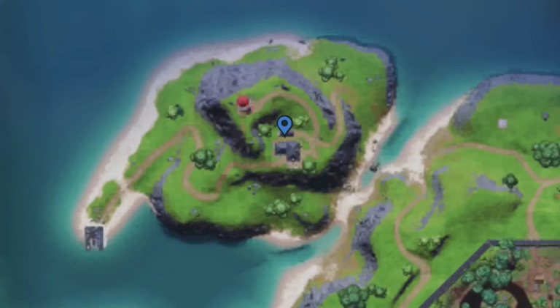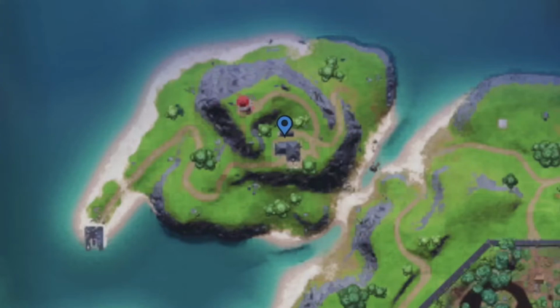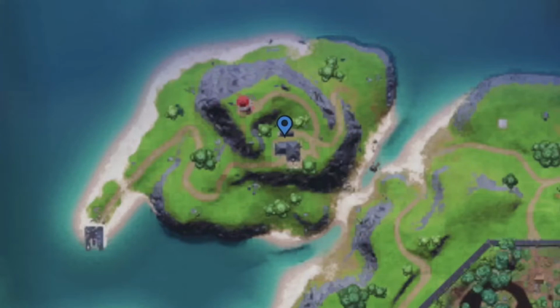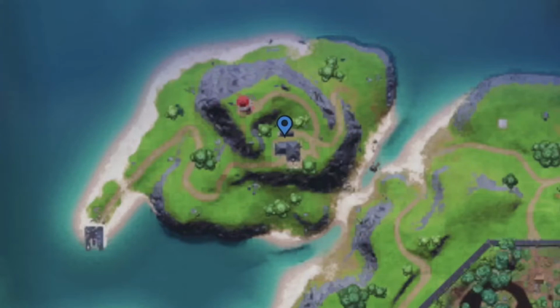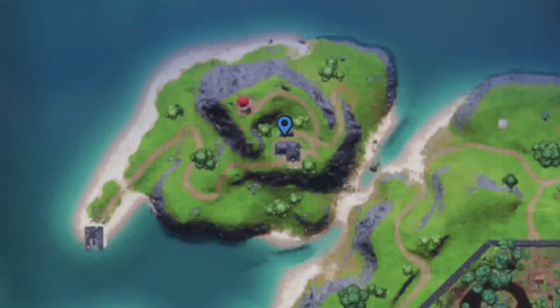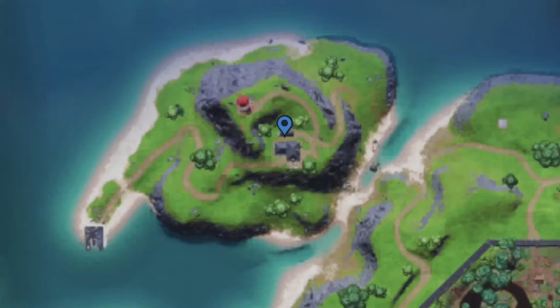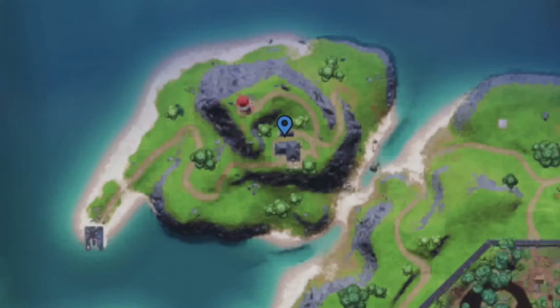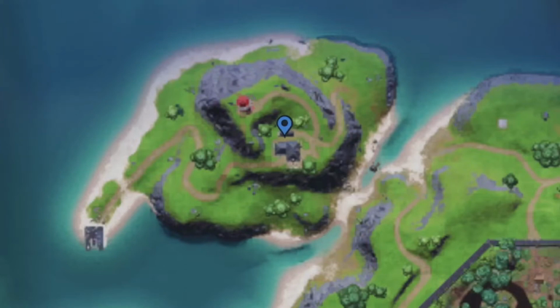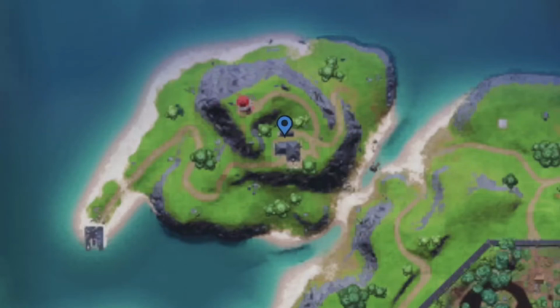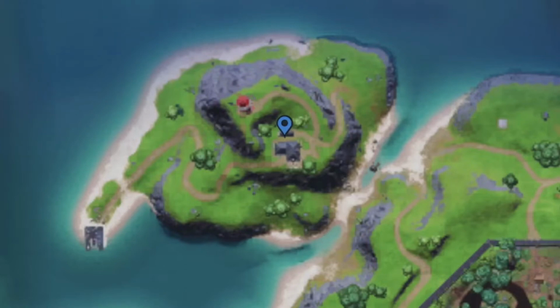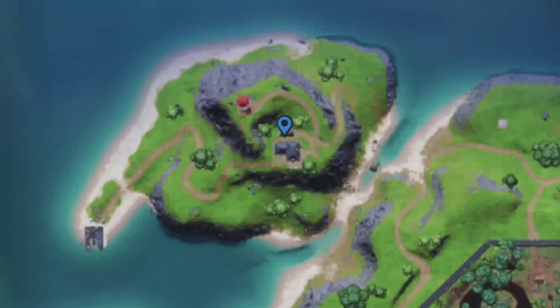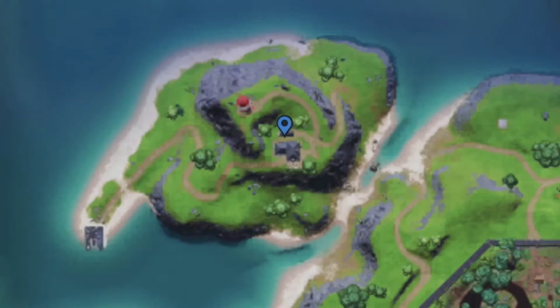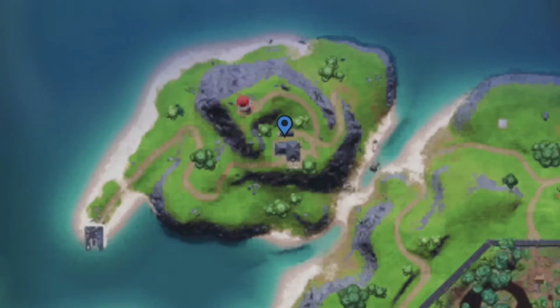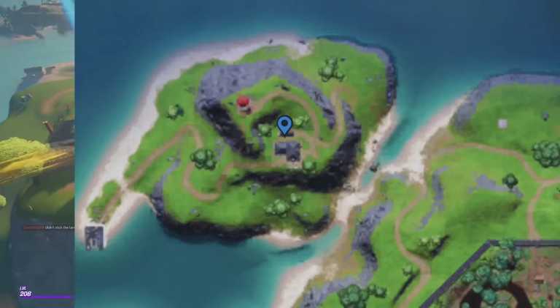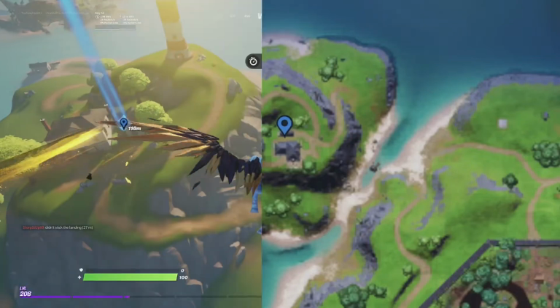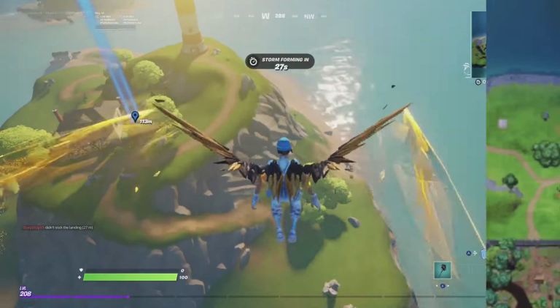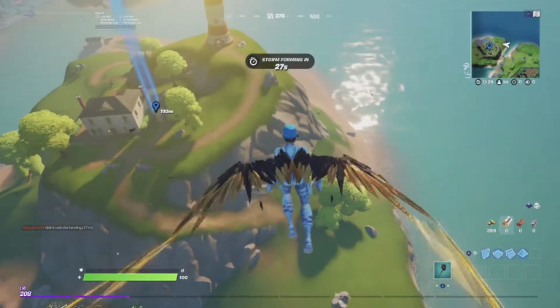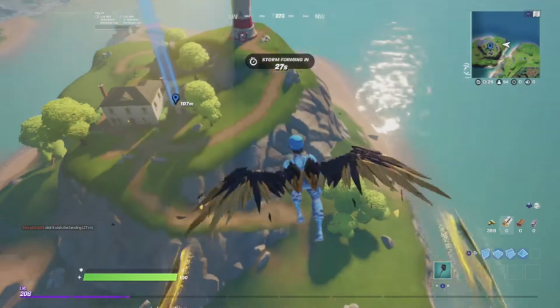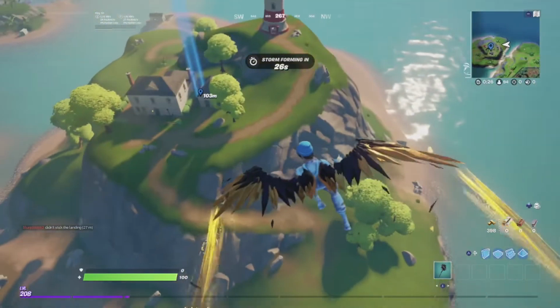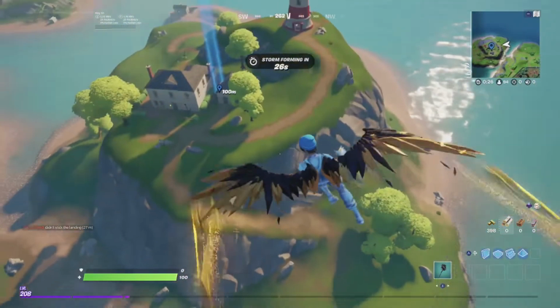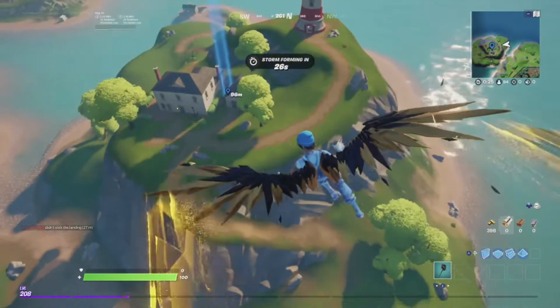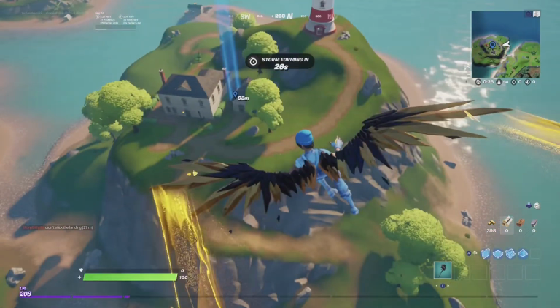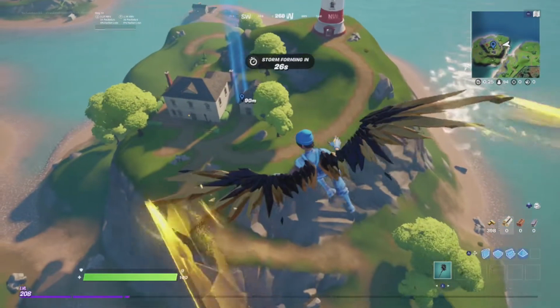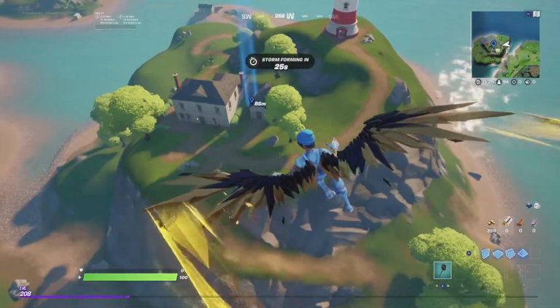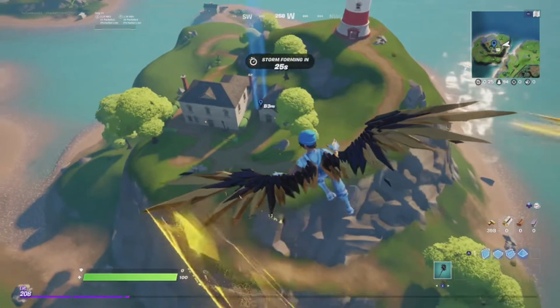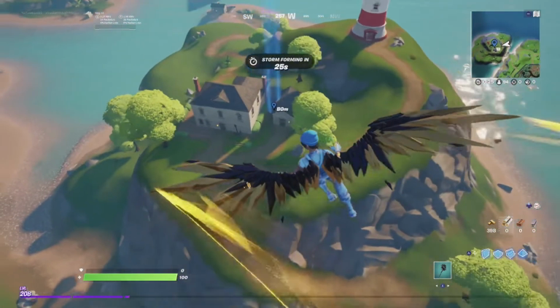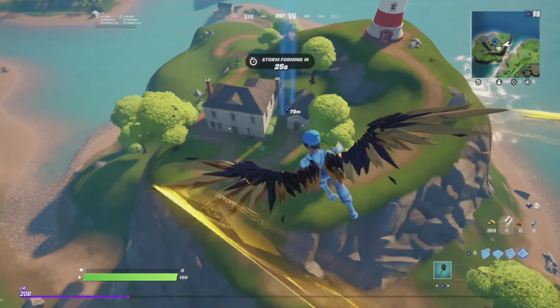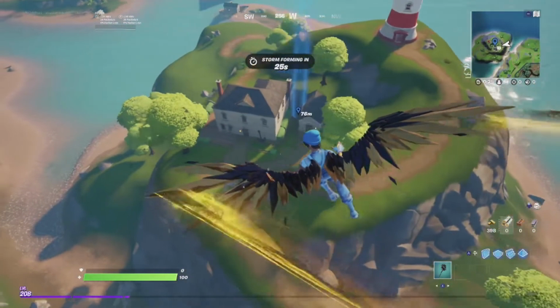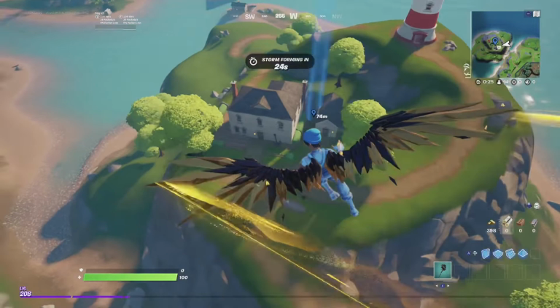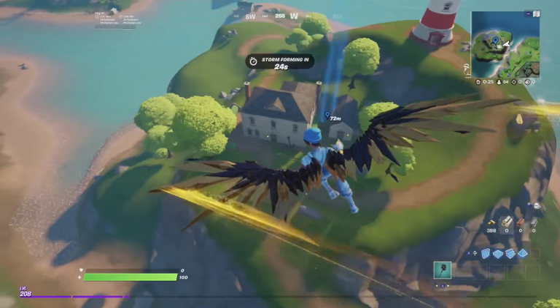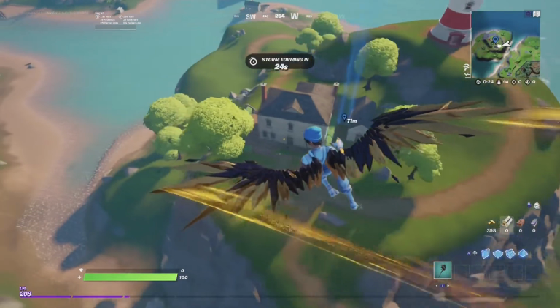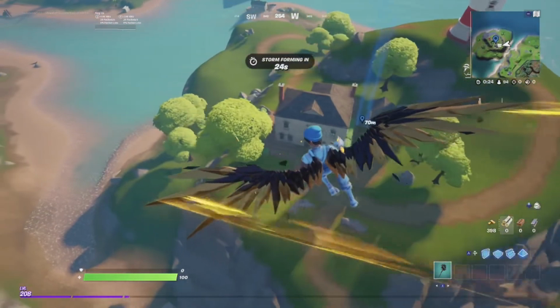Week 6 Alien Artifact Locations. The first one is located near the lighthouse.